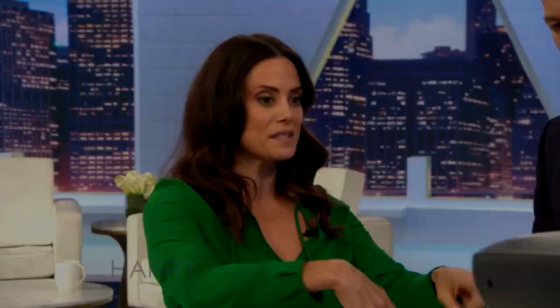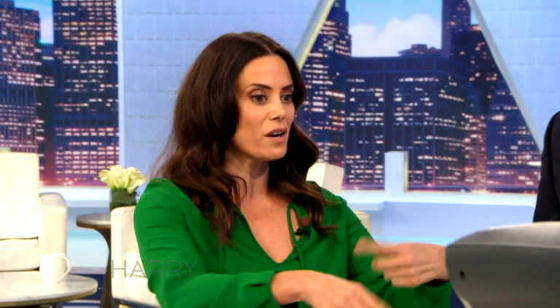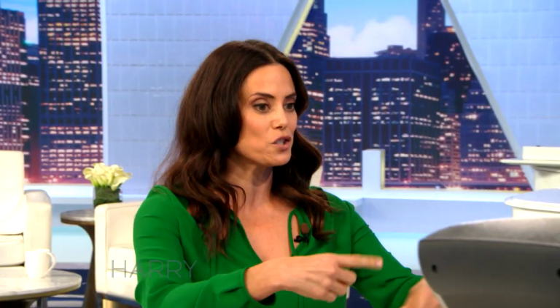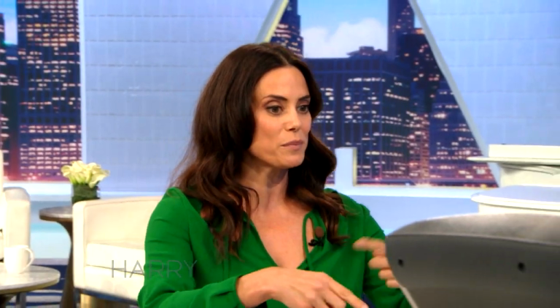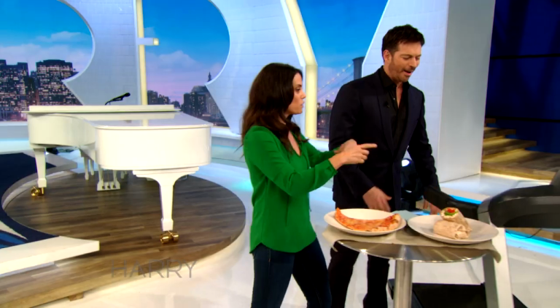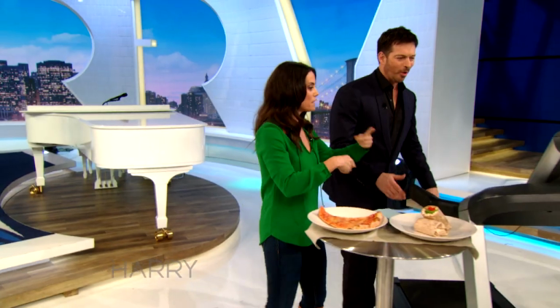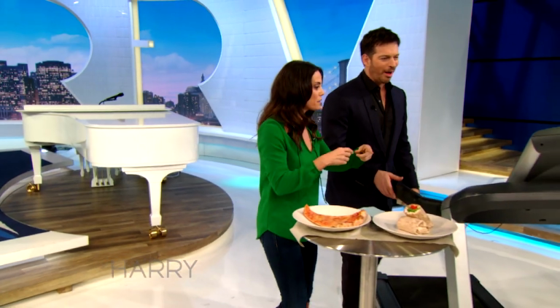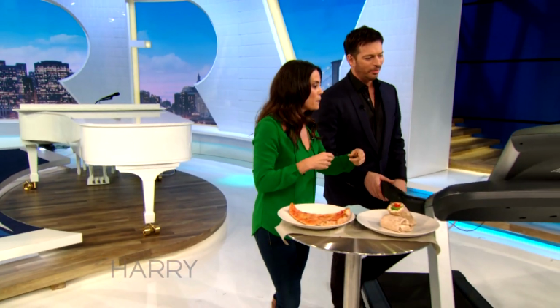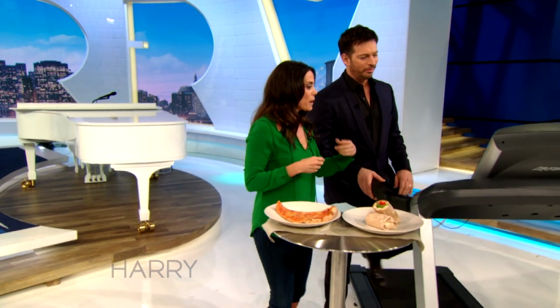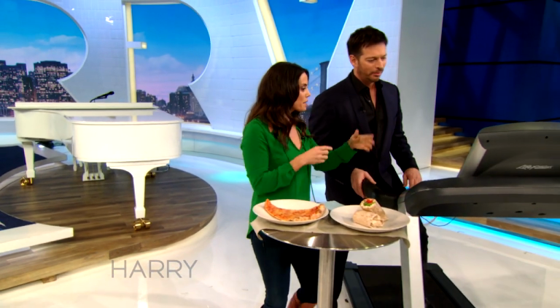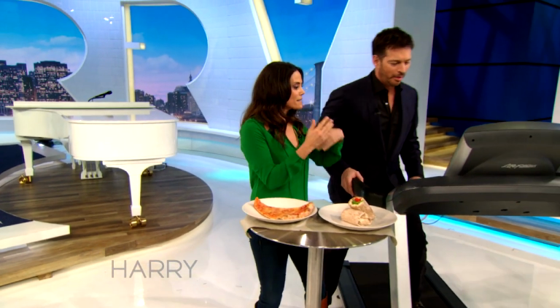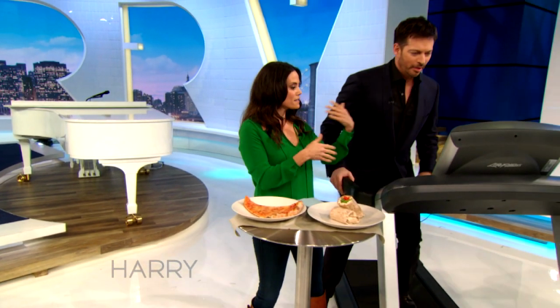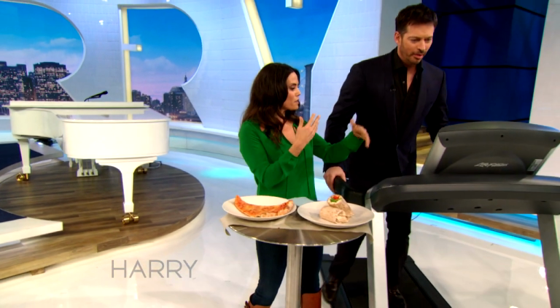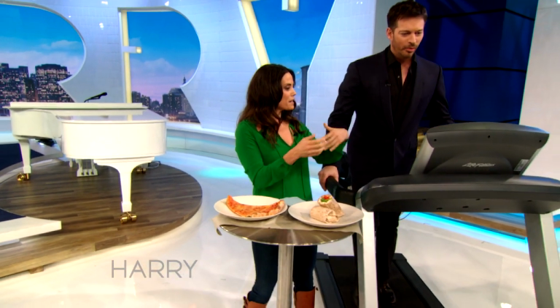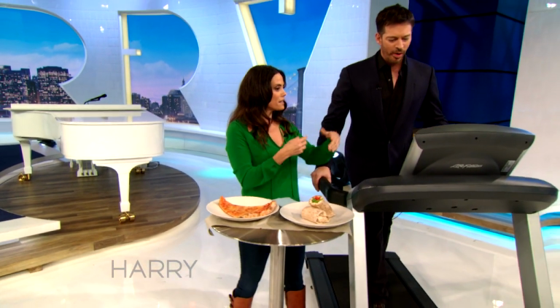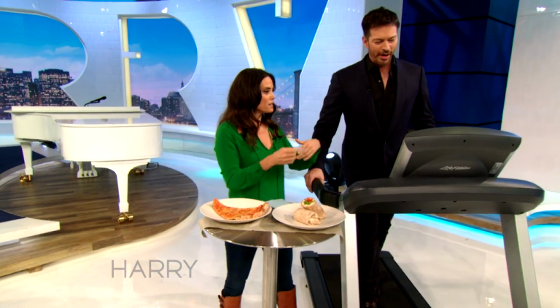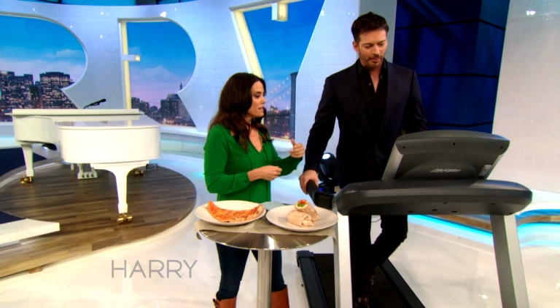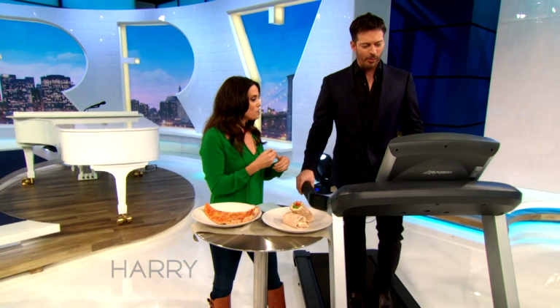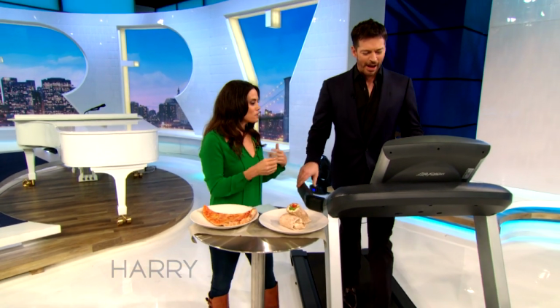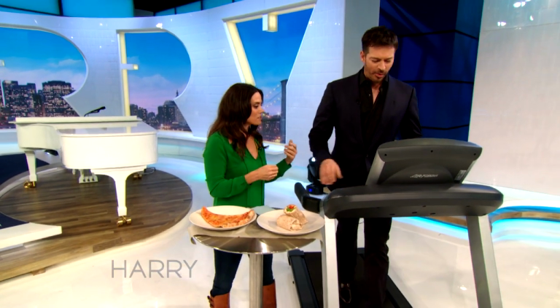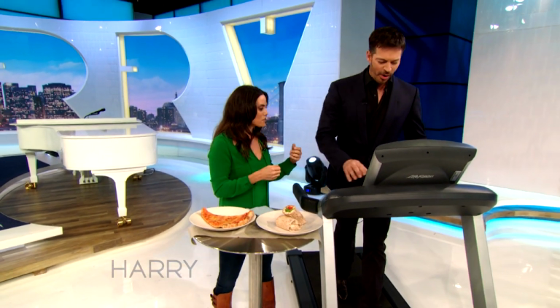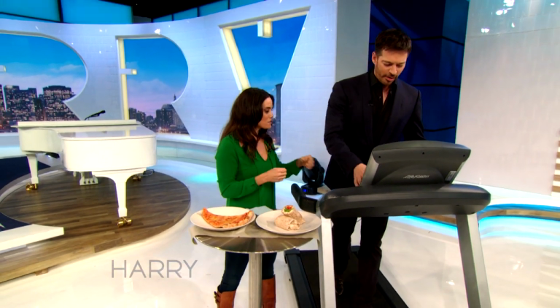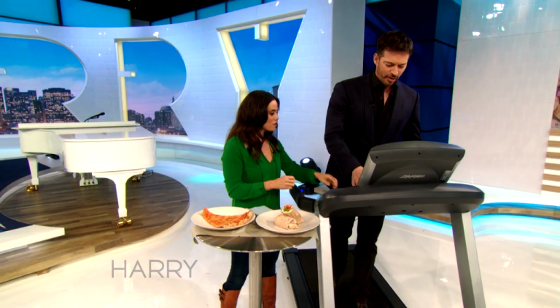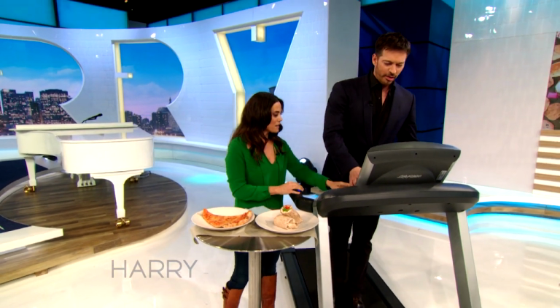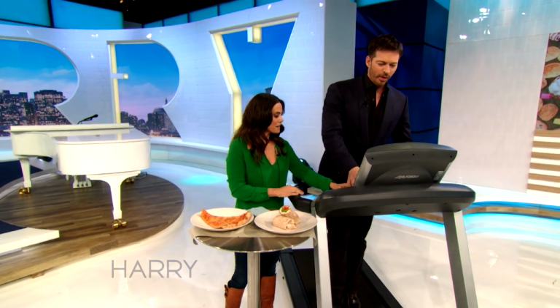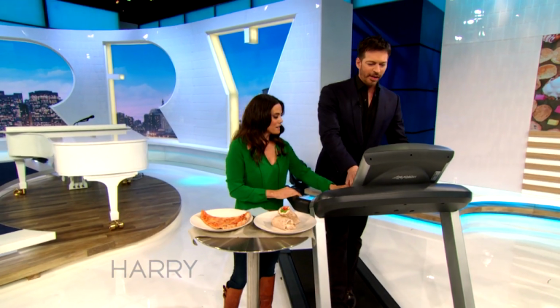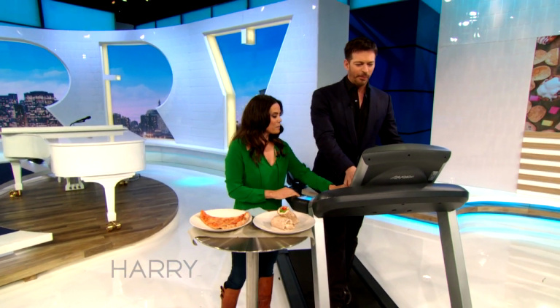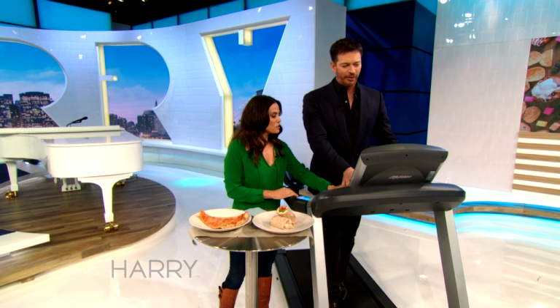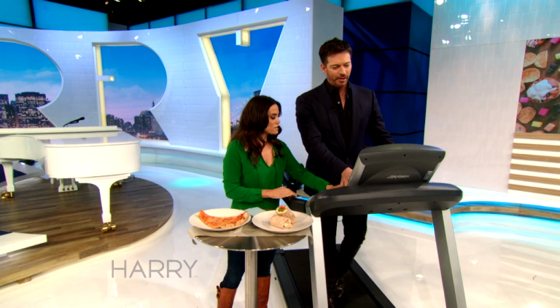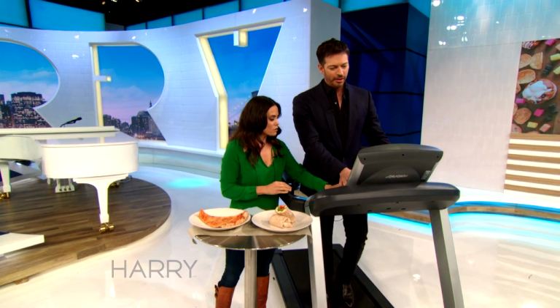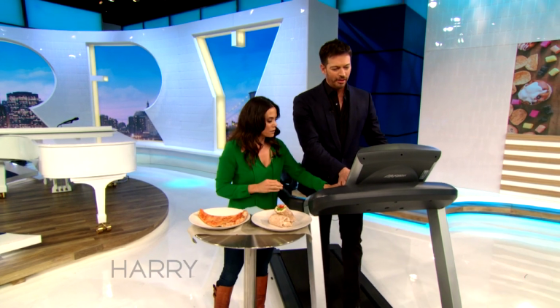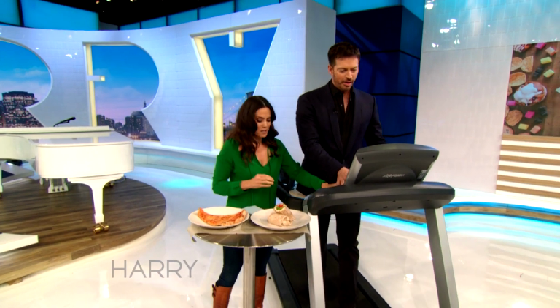Let's get on the treadmill over here. We're gonna start running here. When do I get the pizza? Wait, I gotta run? Just start running. When do I get the pizza? Yeah, I'm actually gonna start working on here.